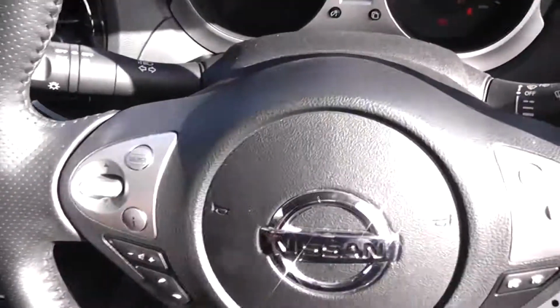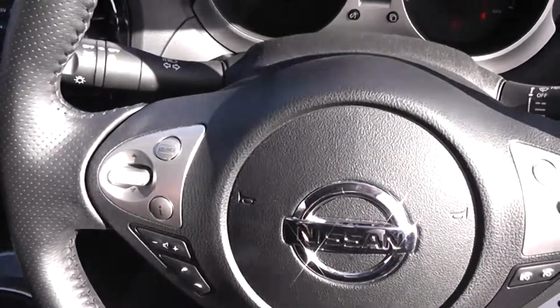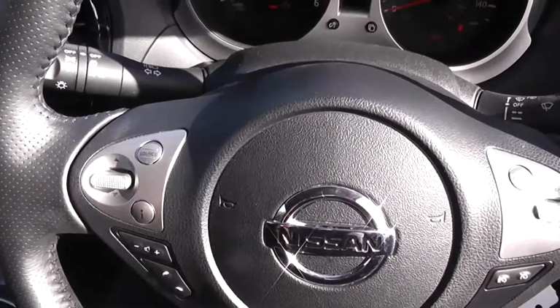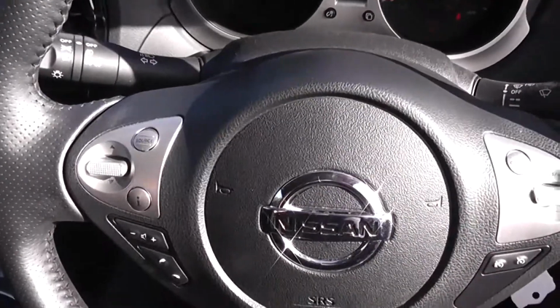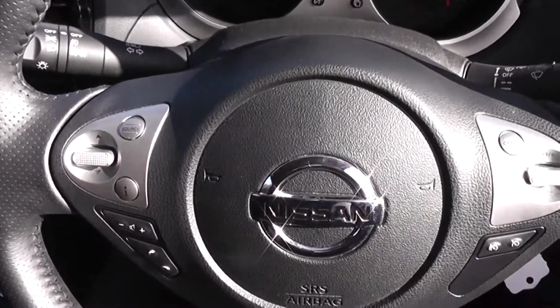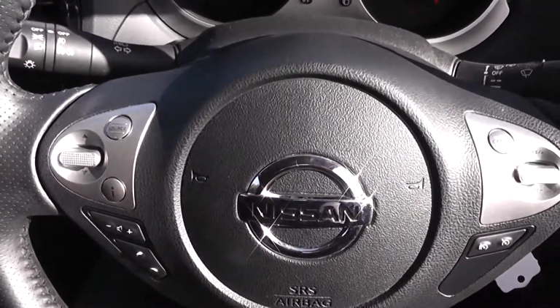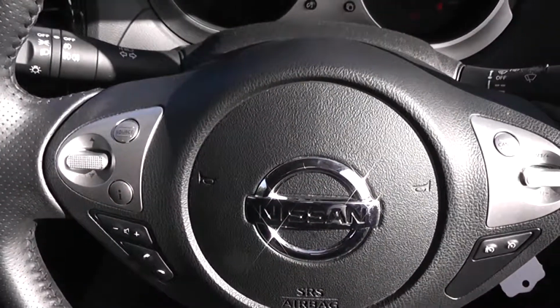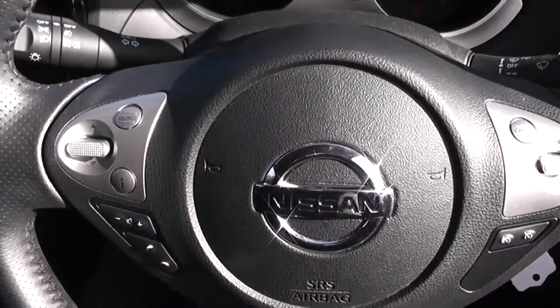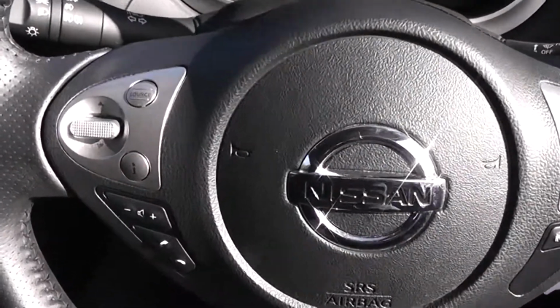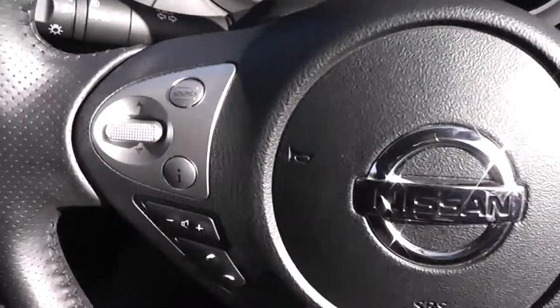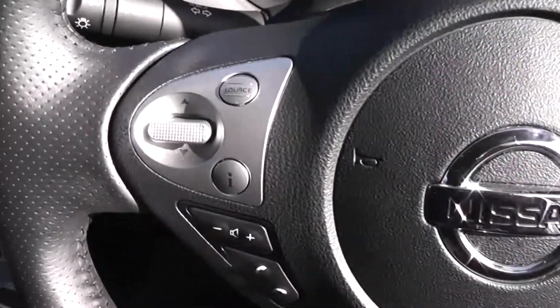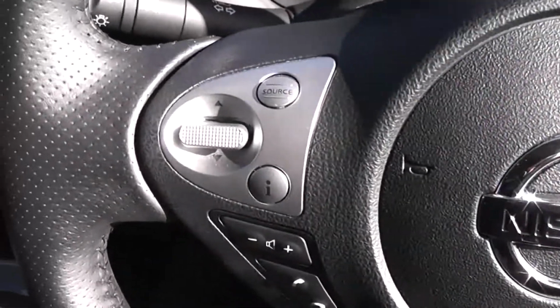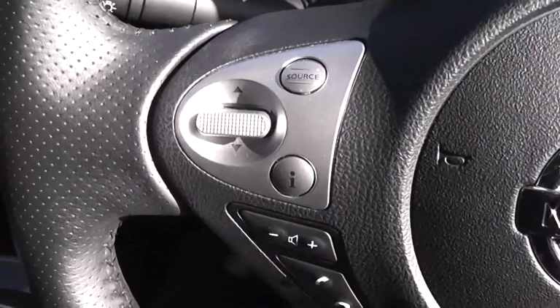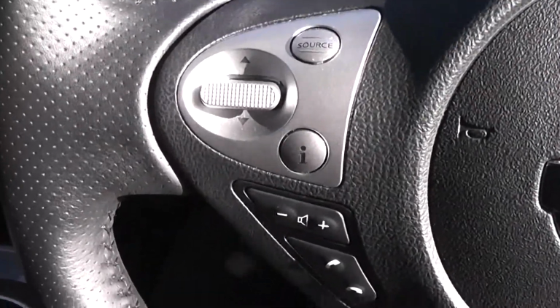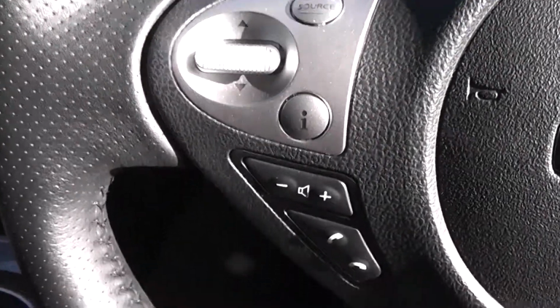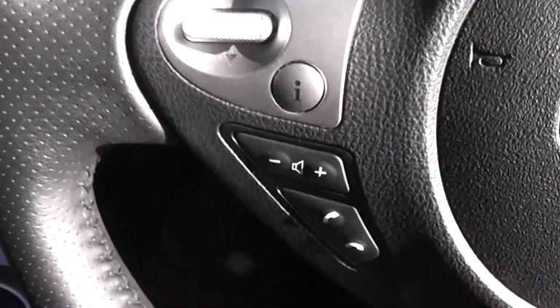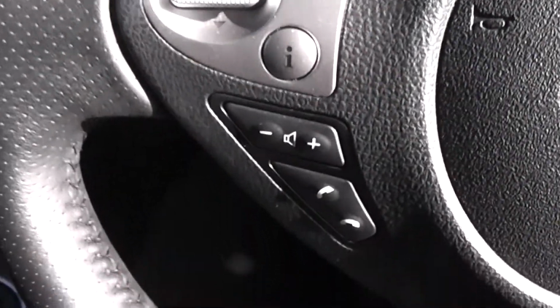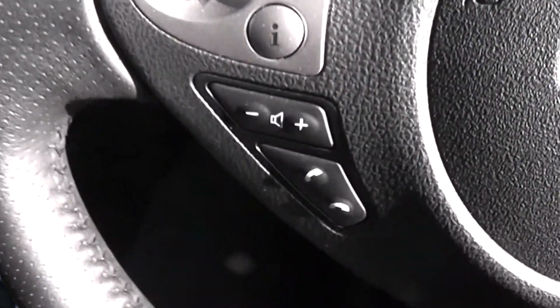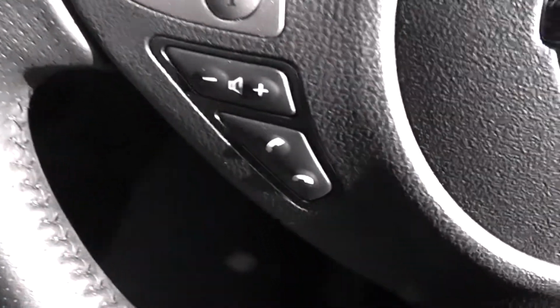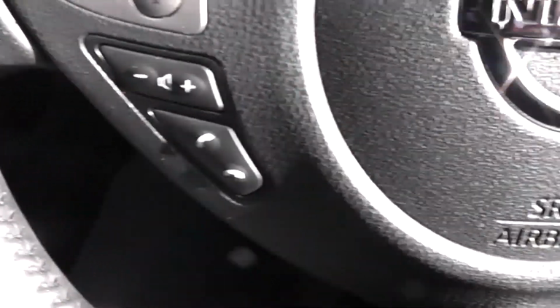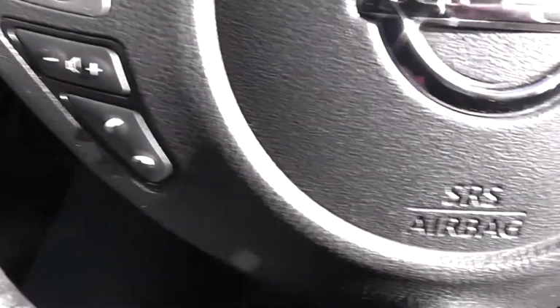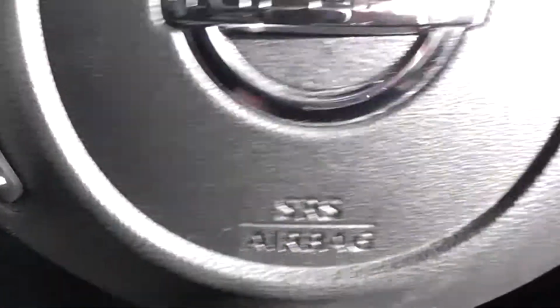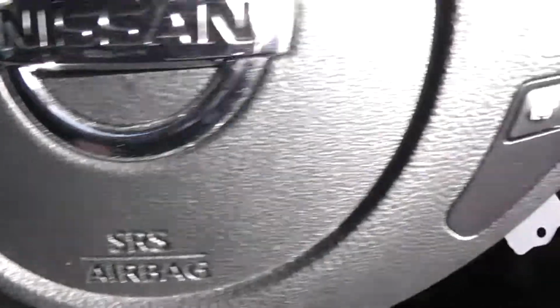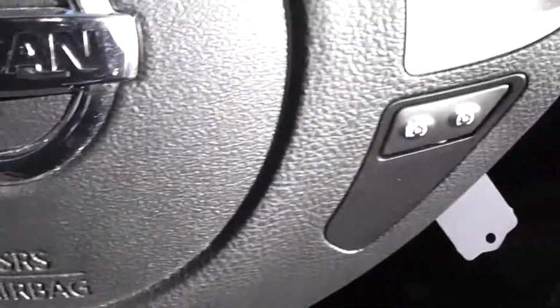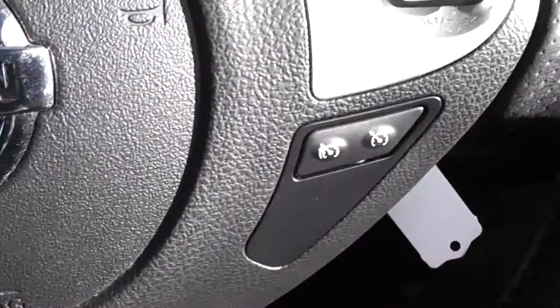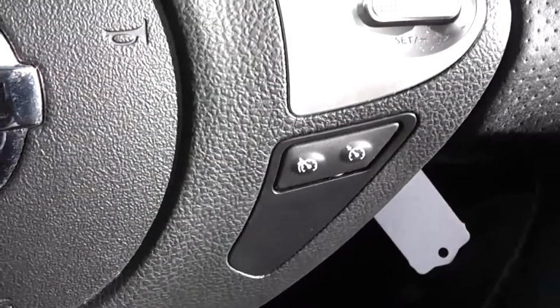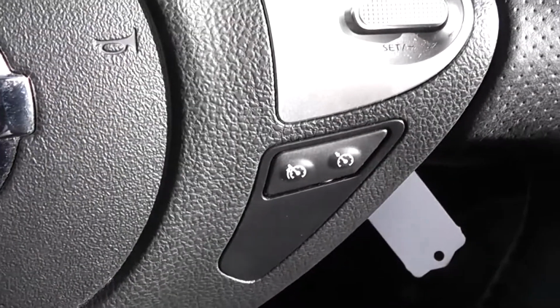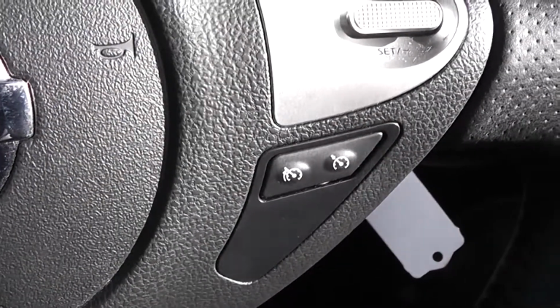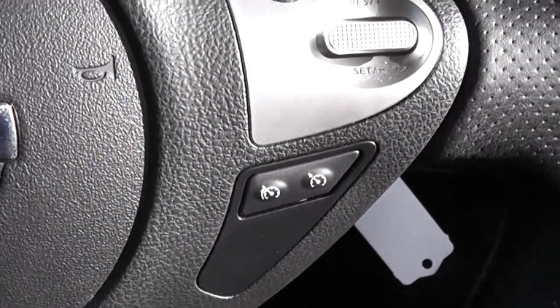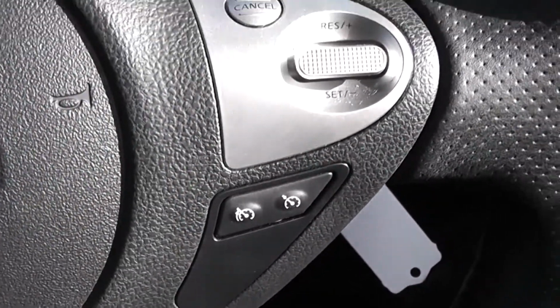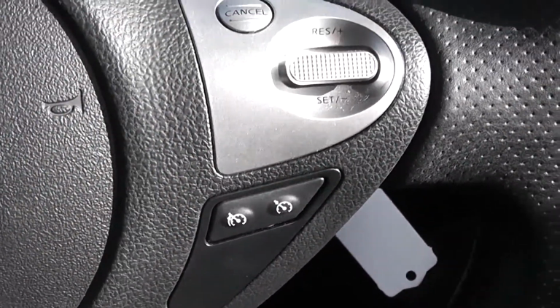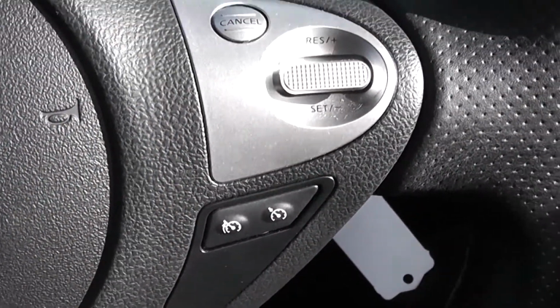On the steering wheel, on the left-hand side you have controls for the music, volume and phone integration system. On the right-hand side you have controls for the speed limiter and cruise control.